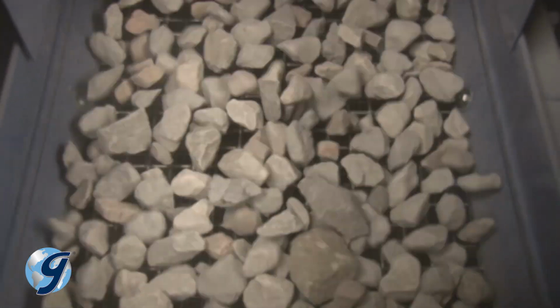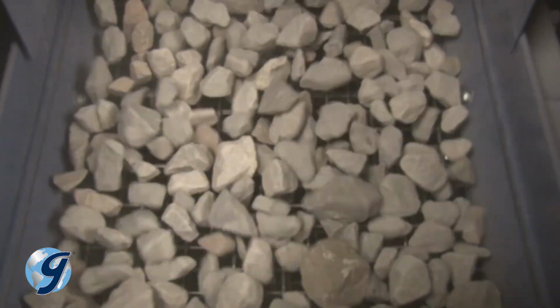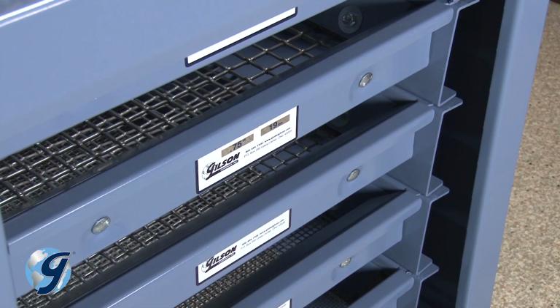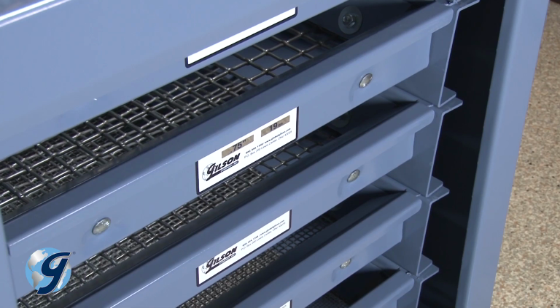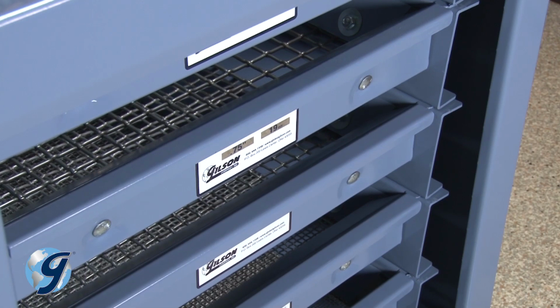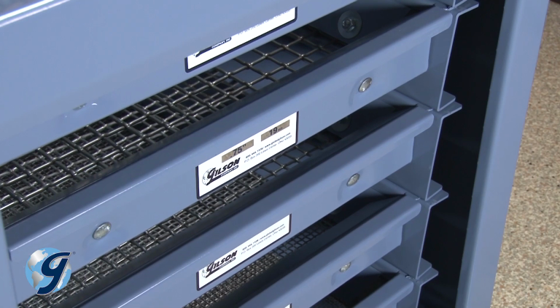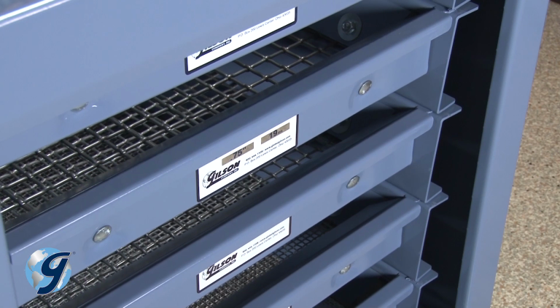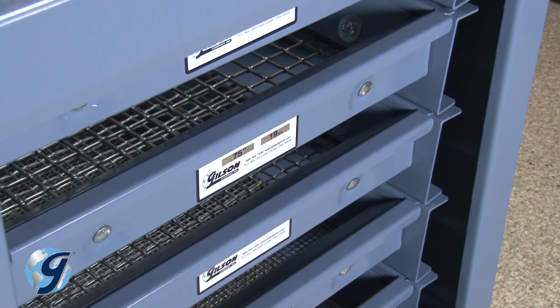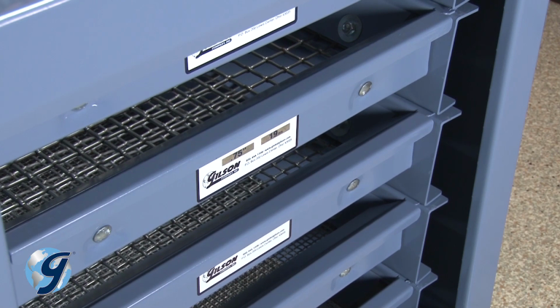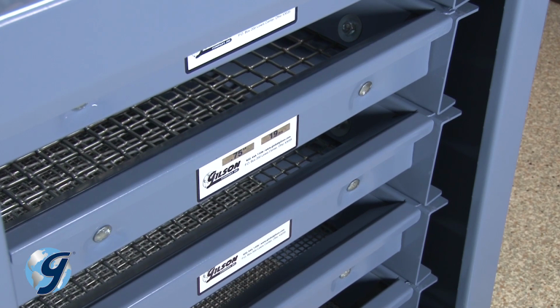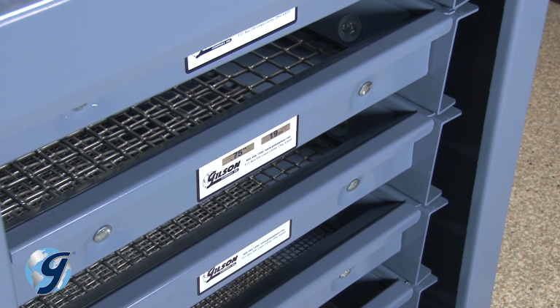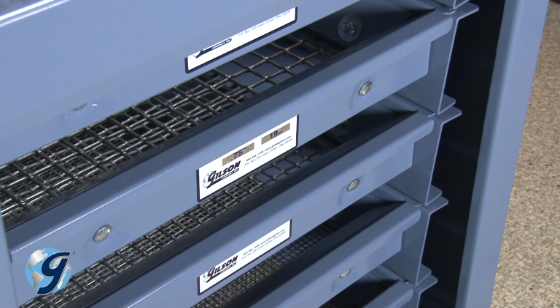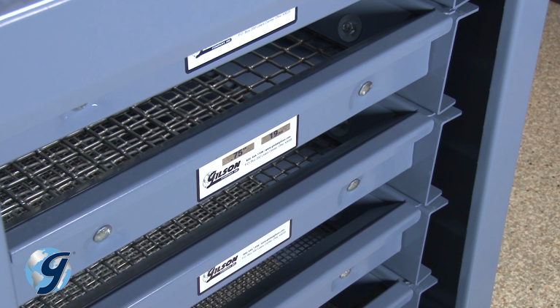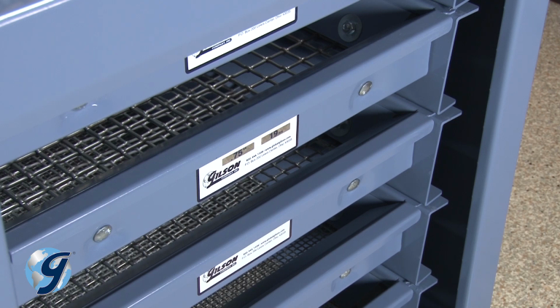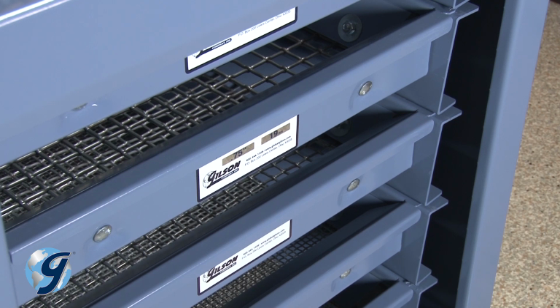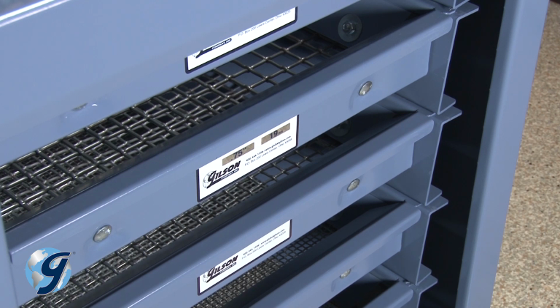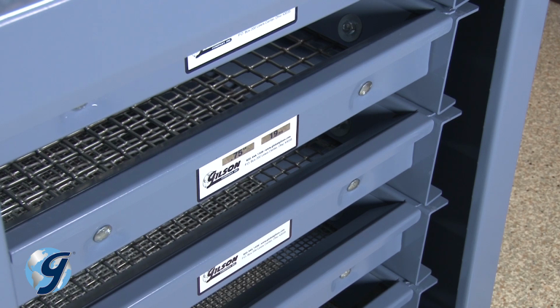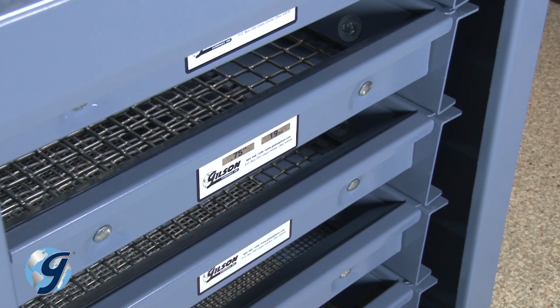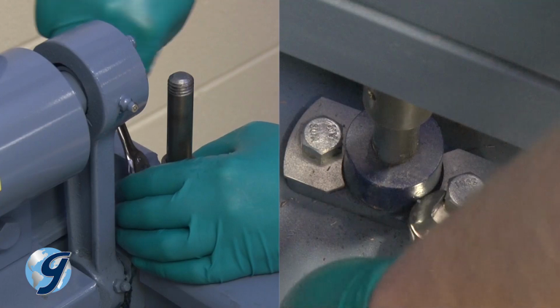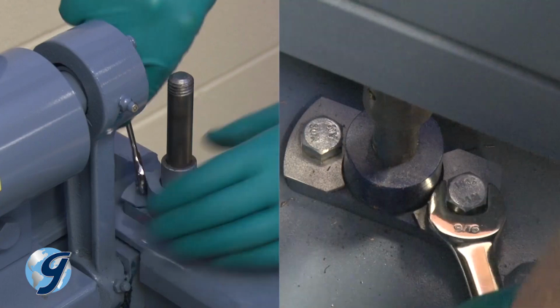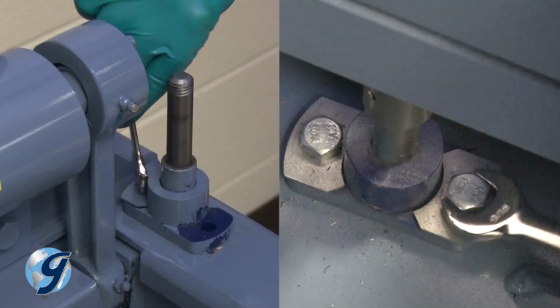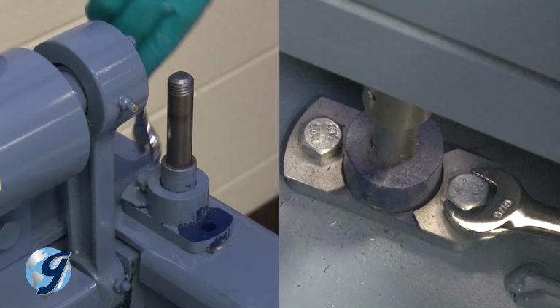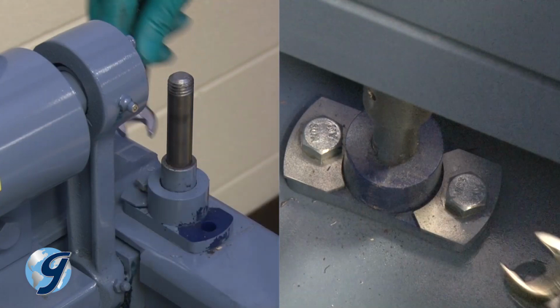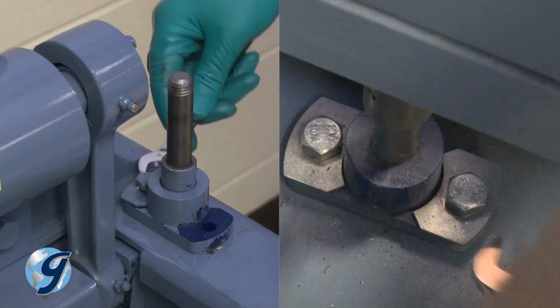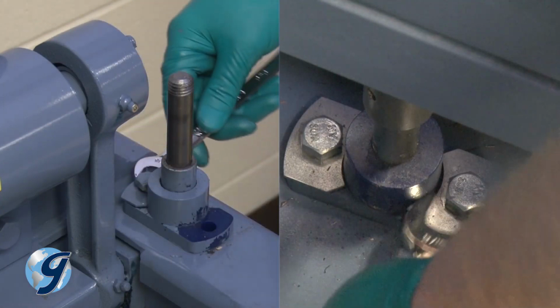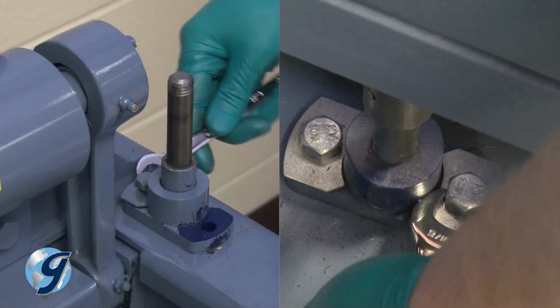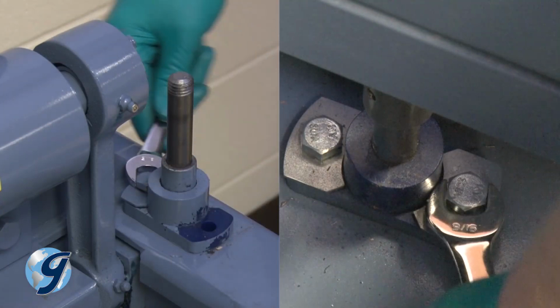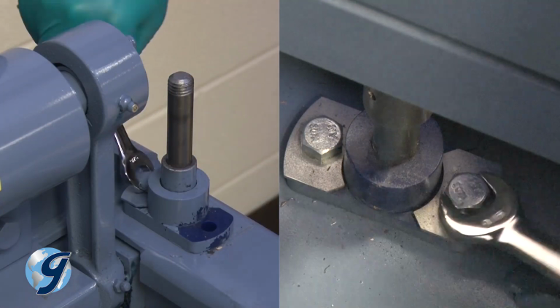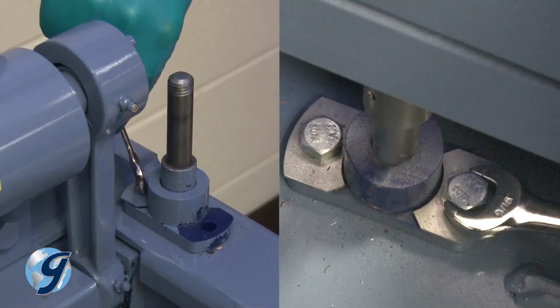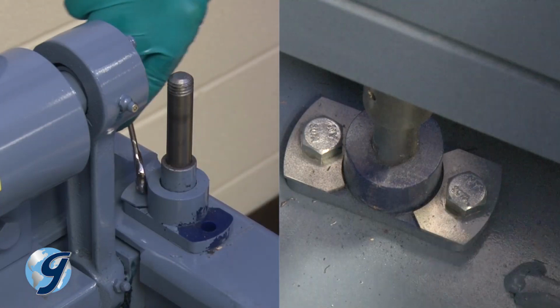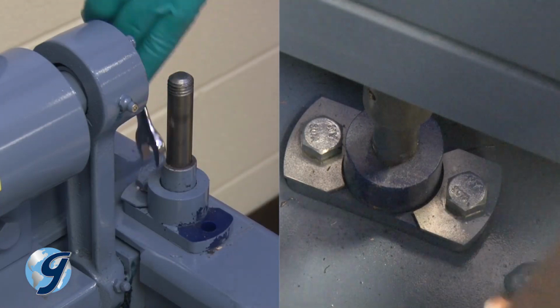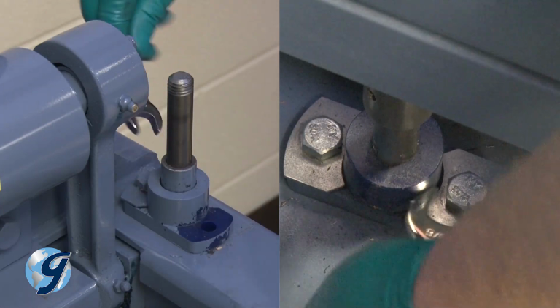If your machine appears to clamp the screen trays improperly, the unit's clamp rod assembly guide bearings may be worn.